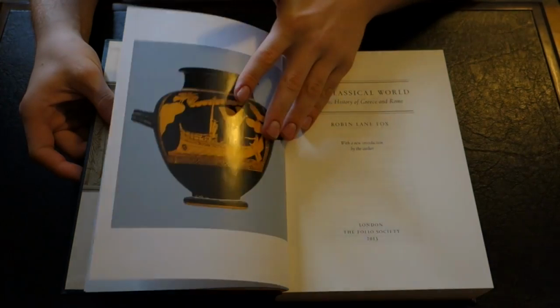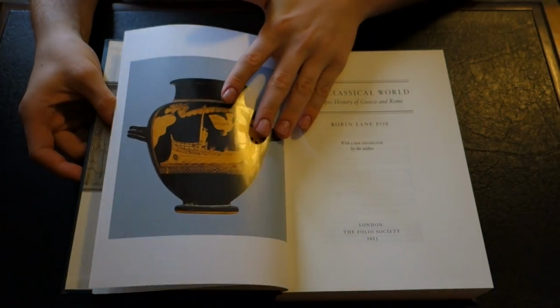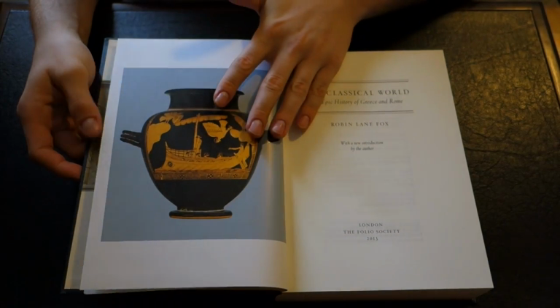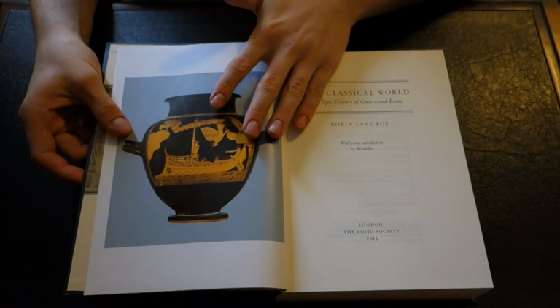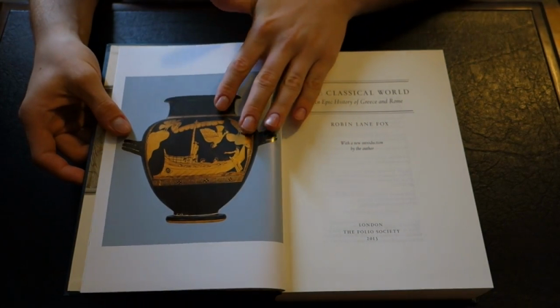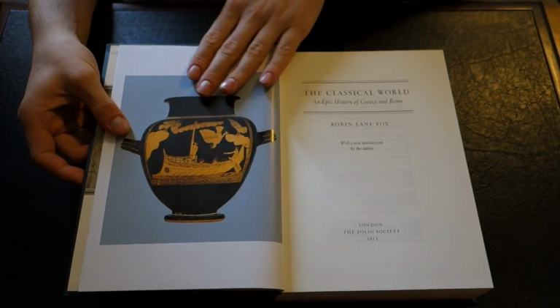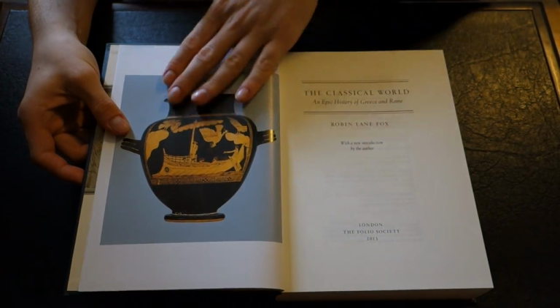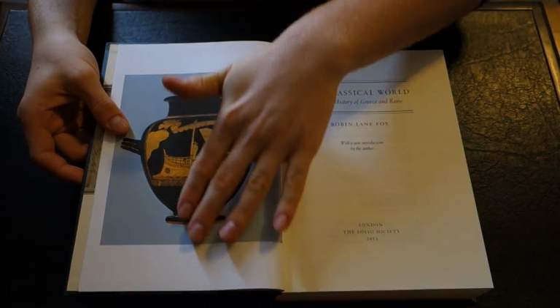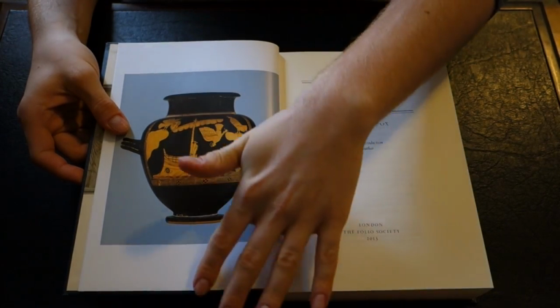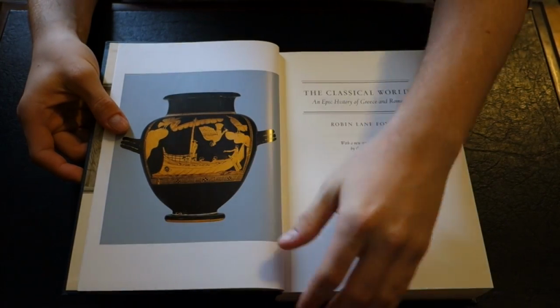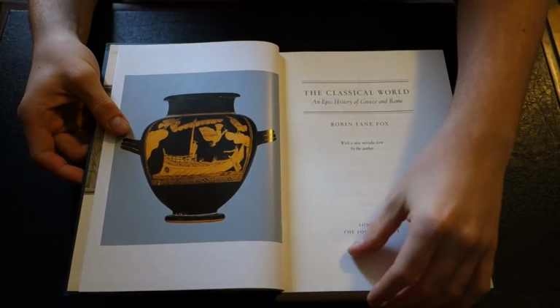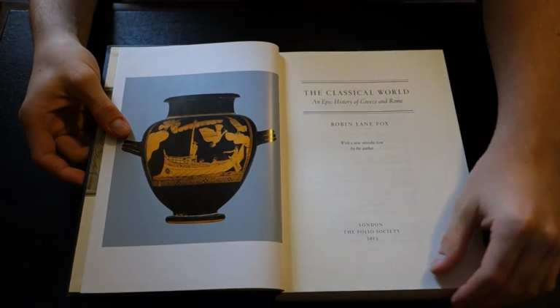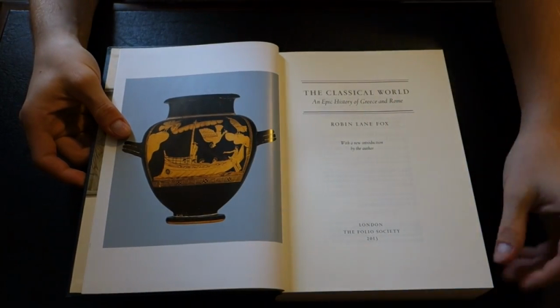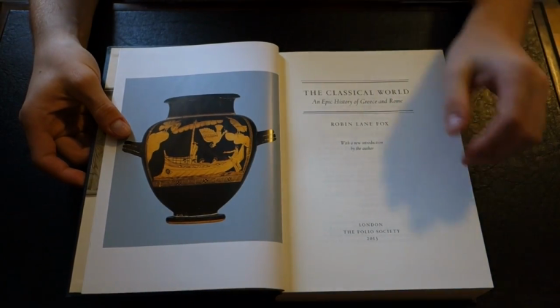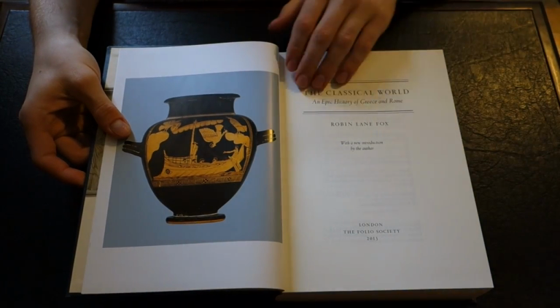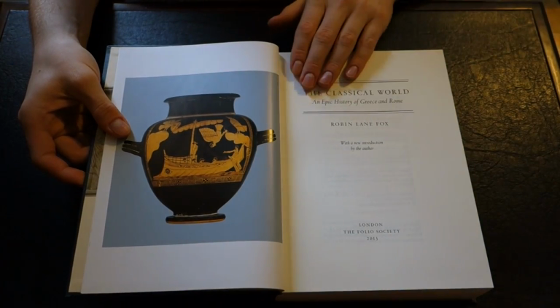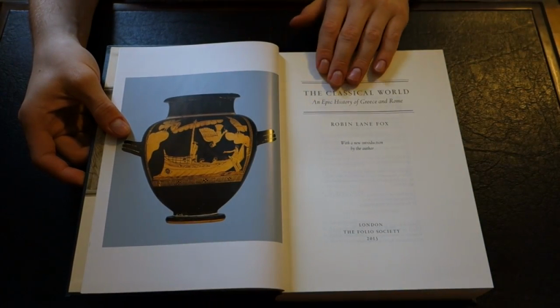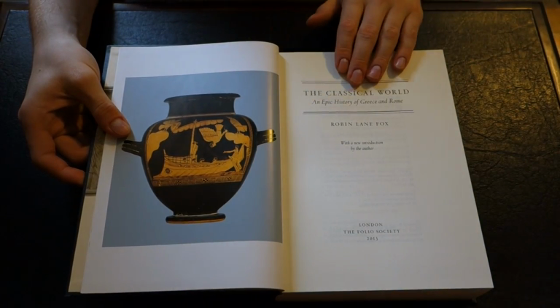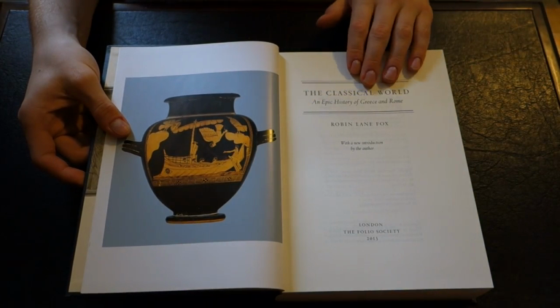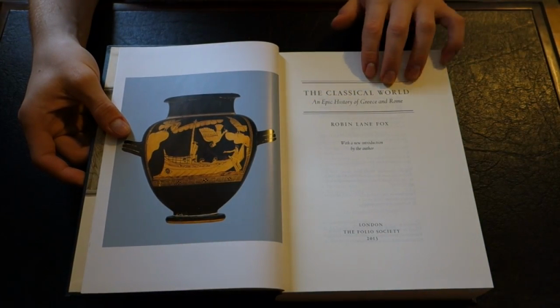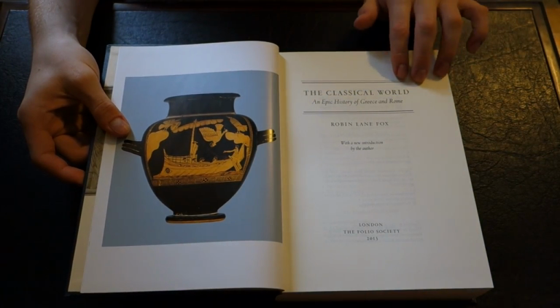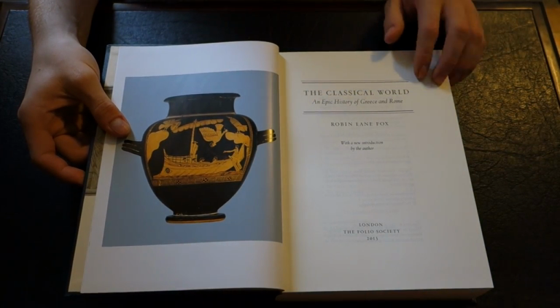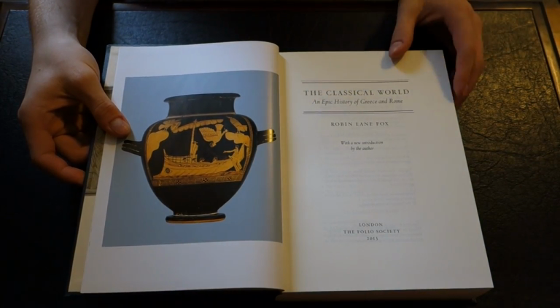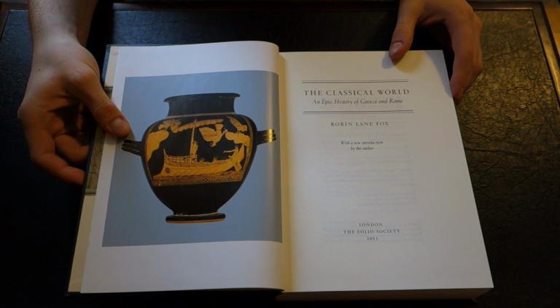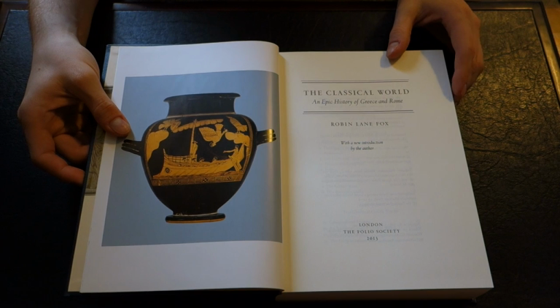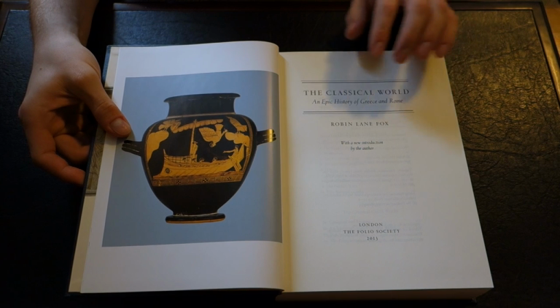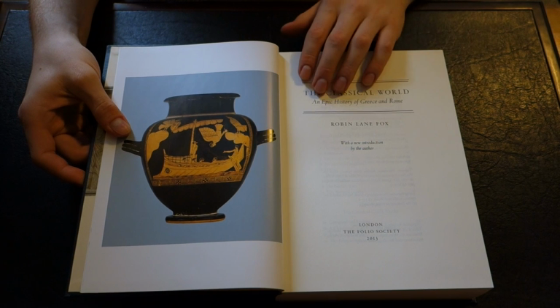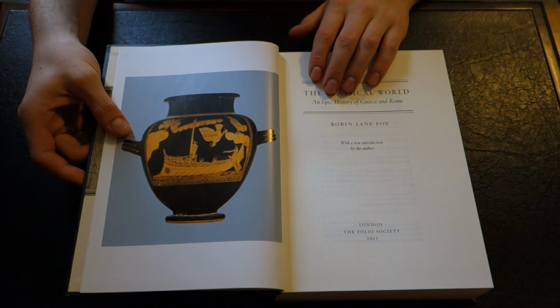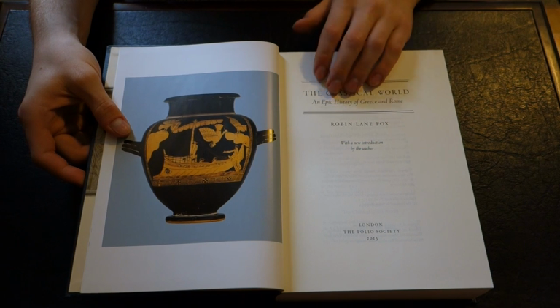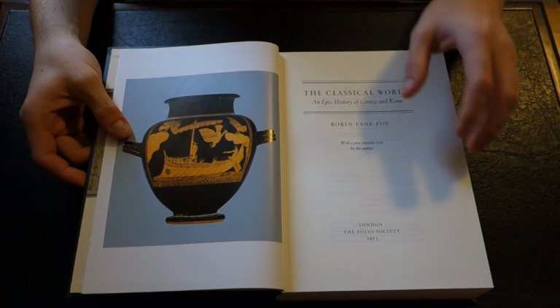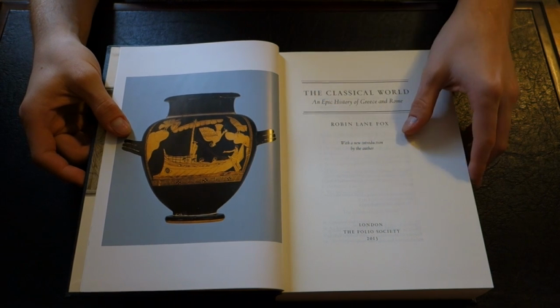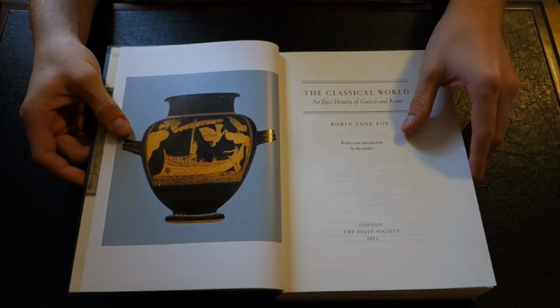Very nice, bright white paper. Nice photo here. As you can see, The Classical World — an epic history of Greece and Rome.